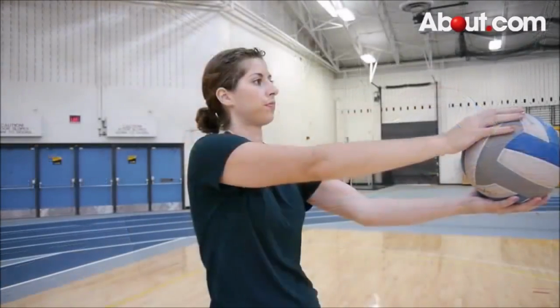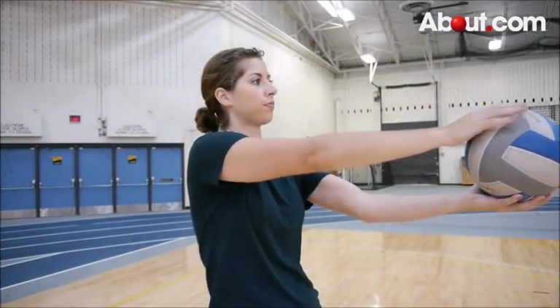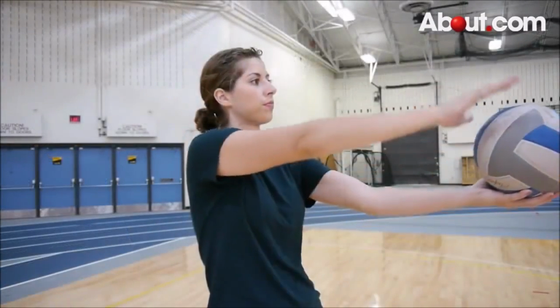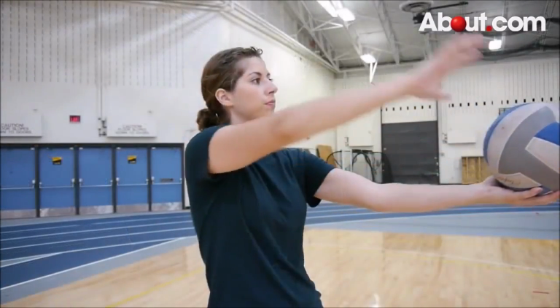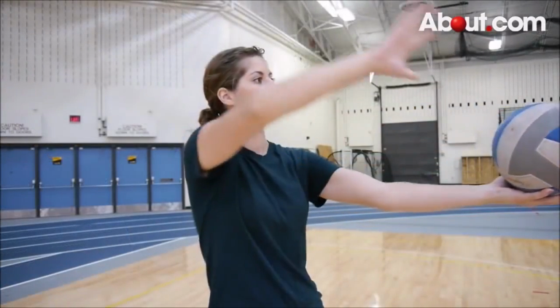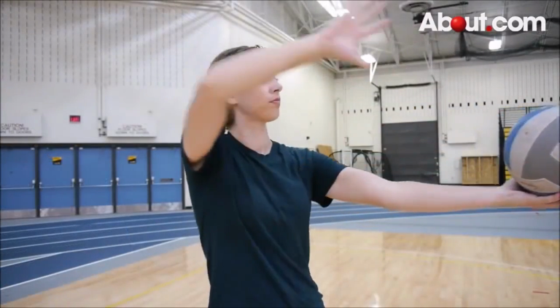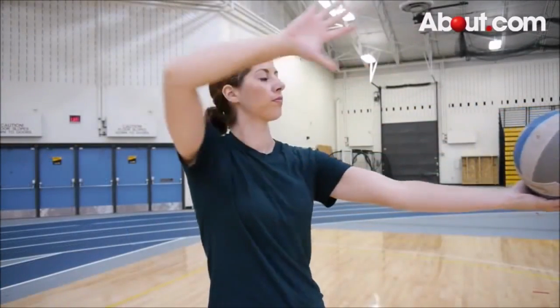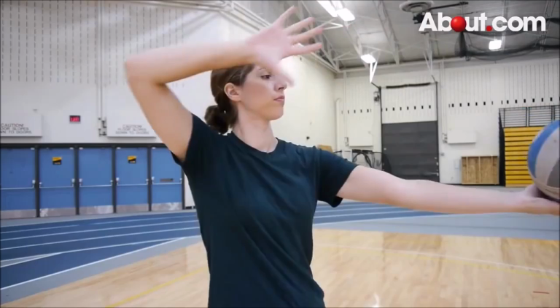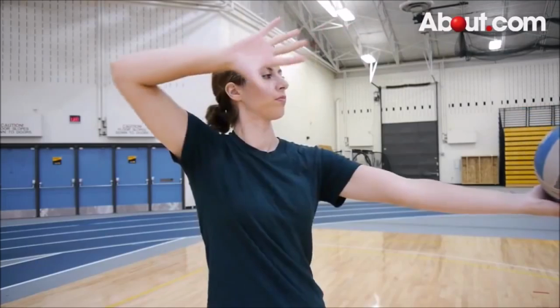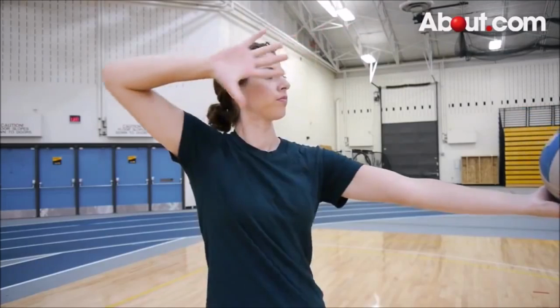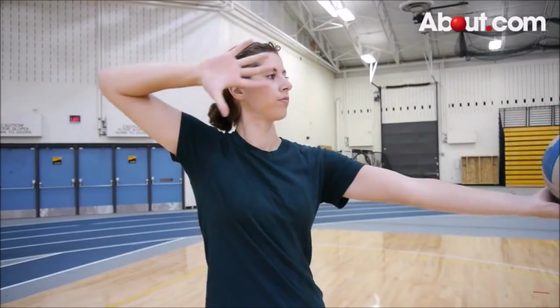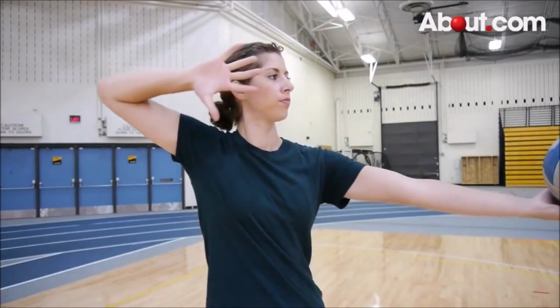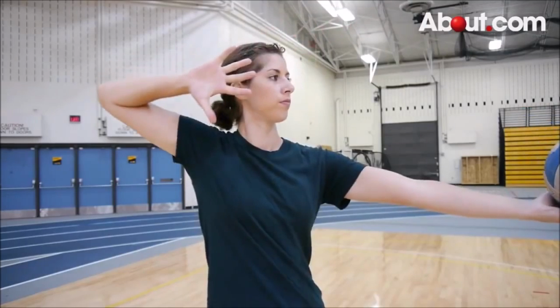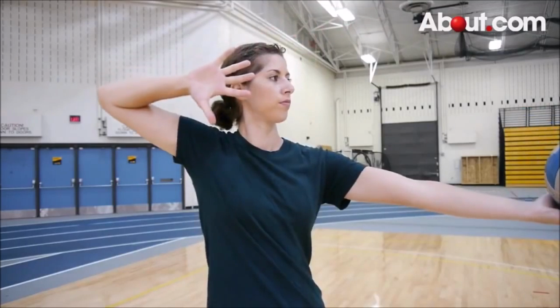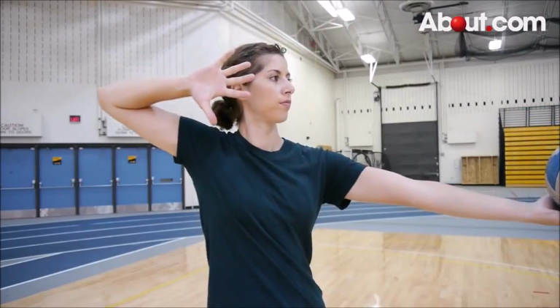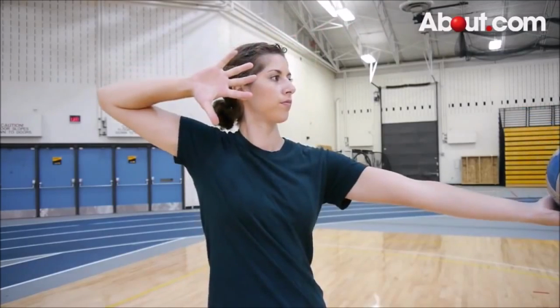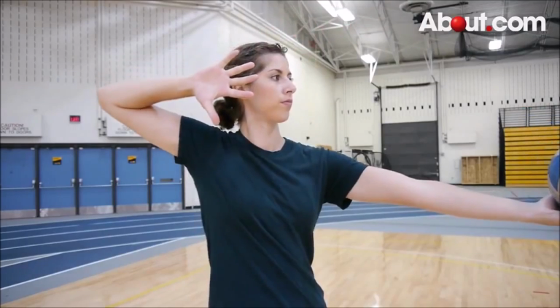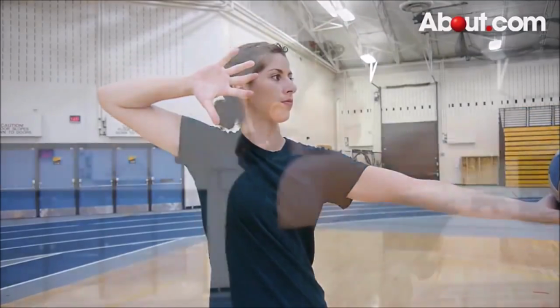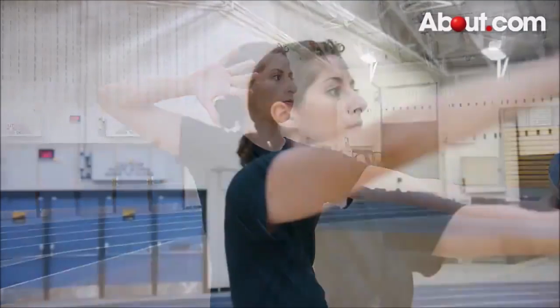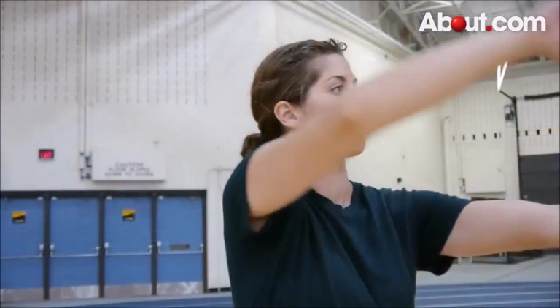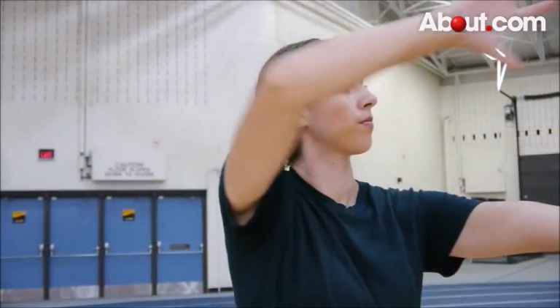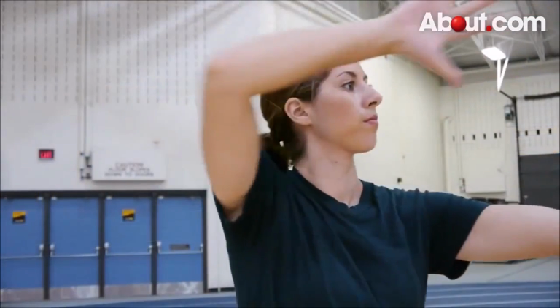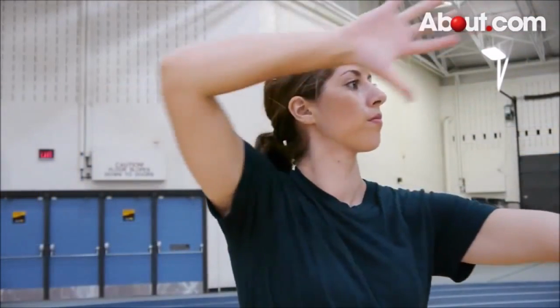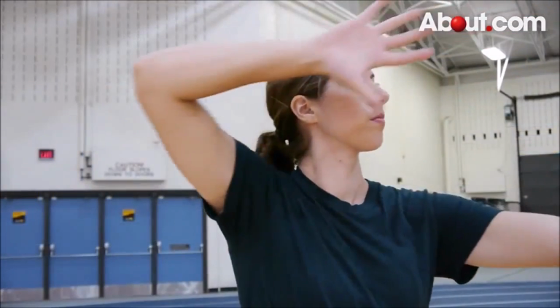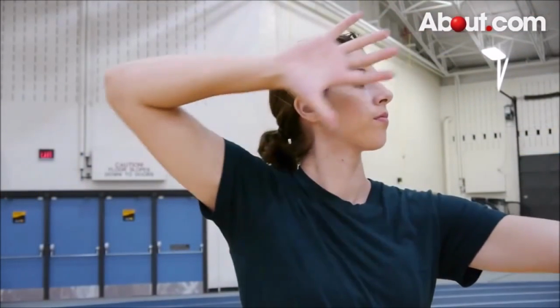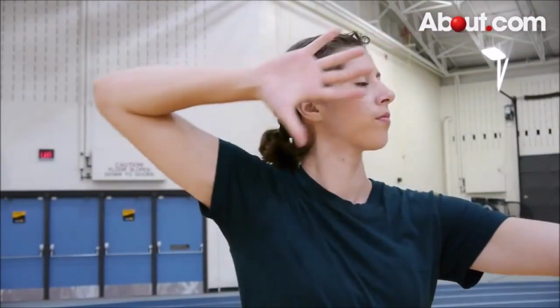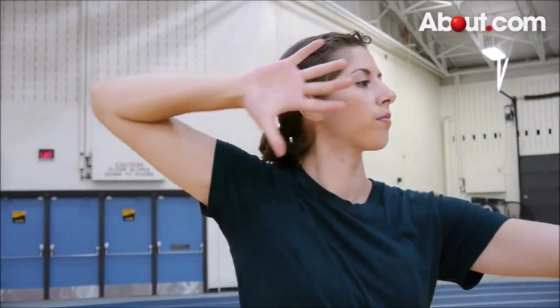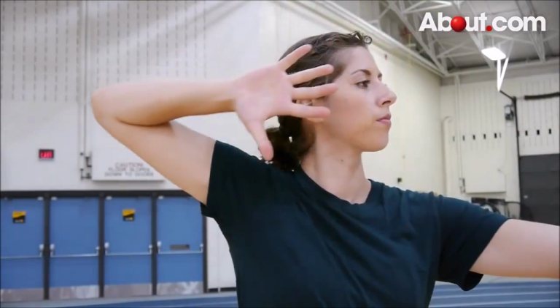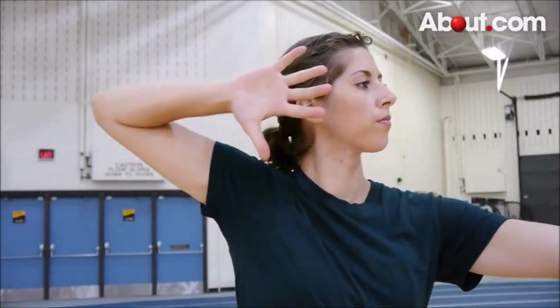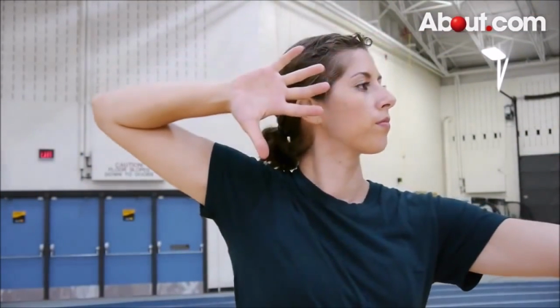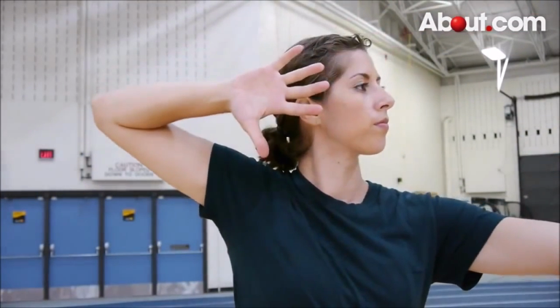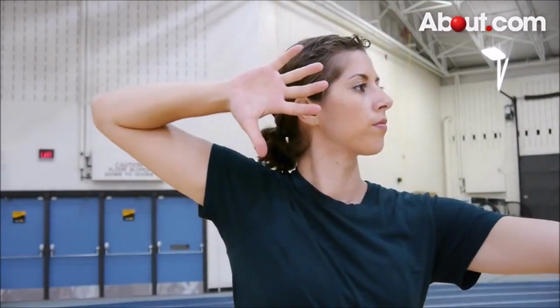Bring your serving arm back alongside of your head with your hand near your ear and your elbow aimed upwards.